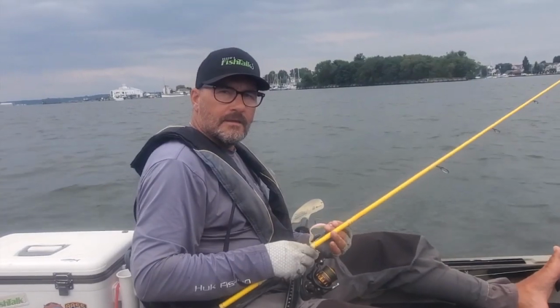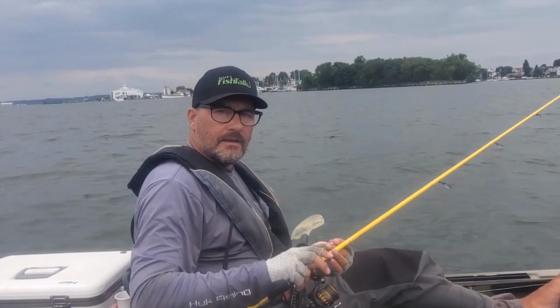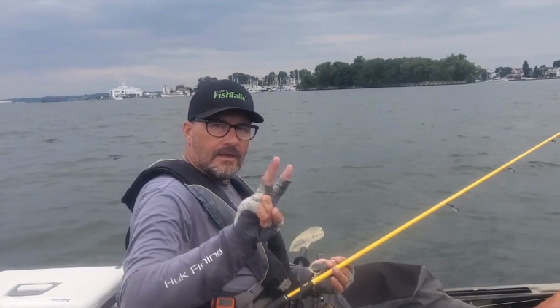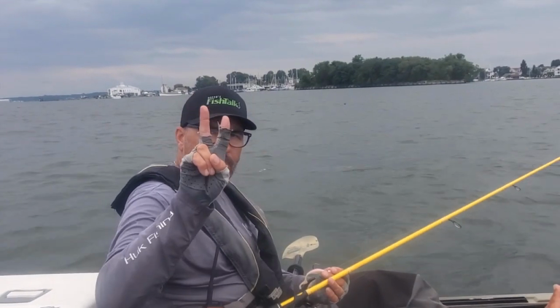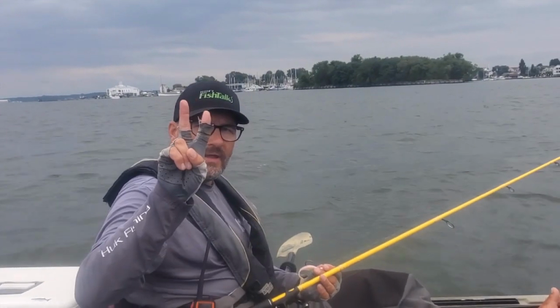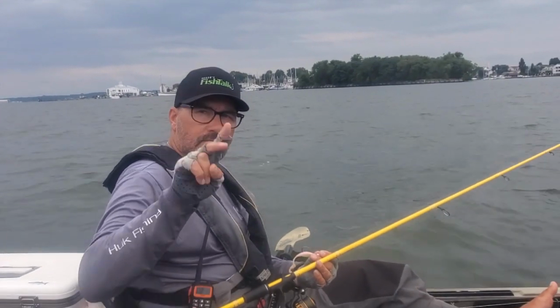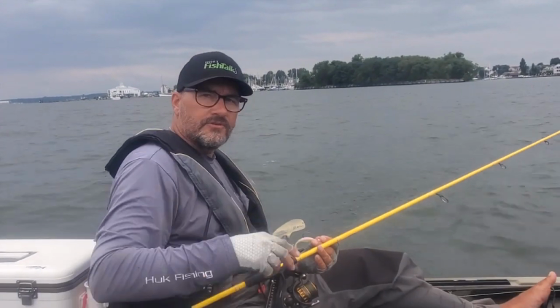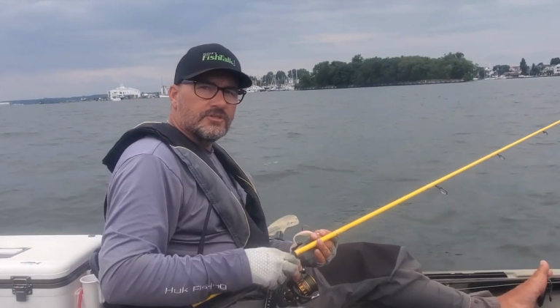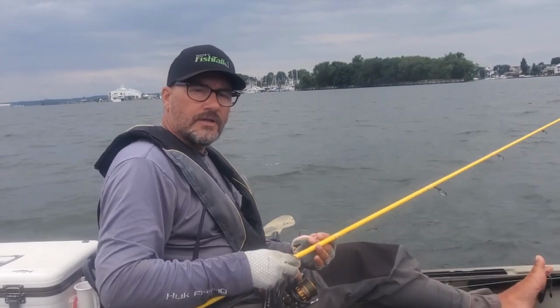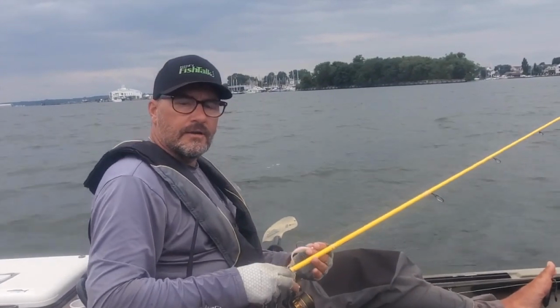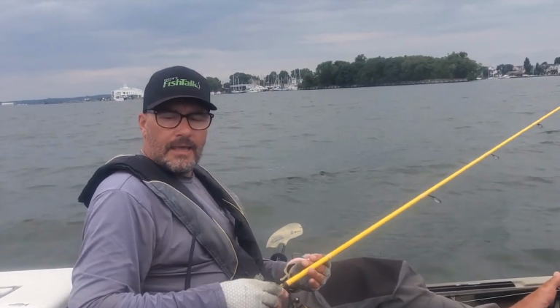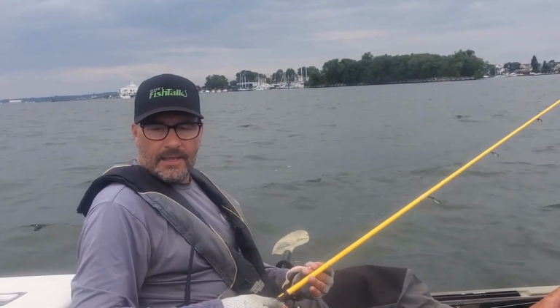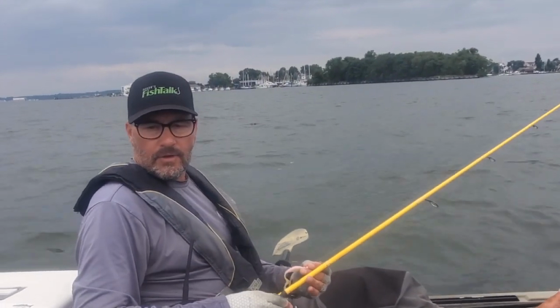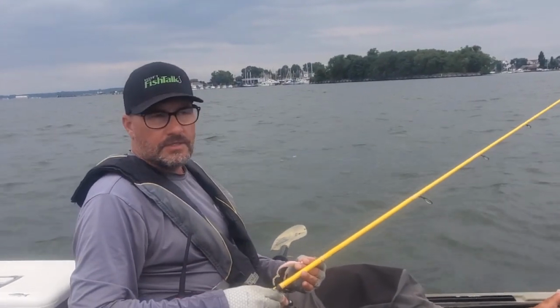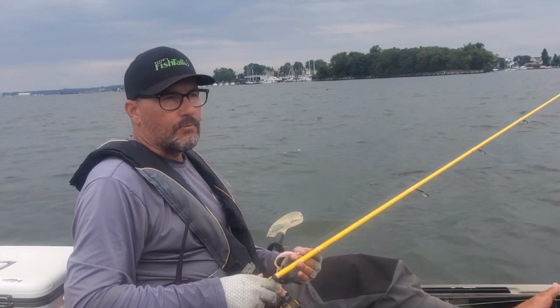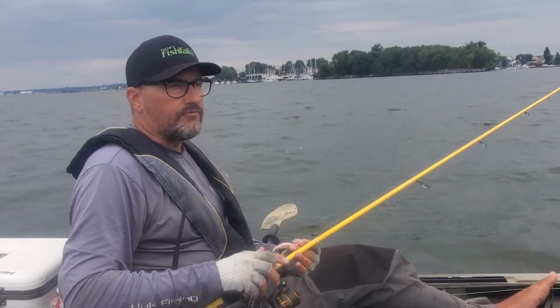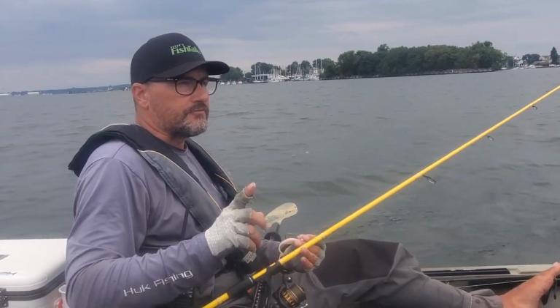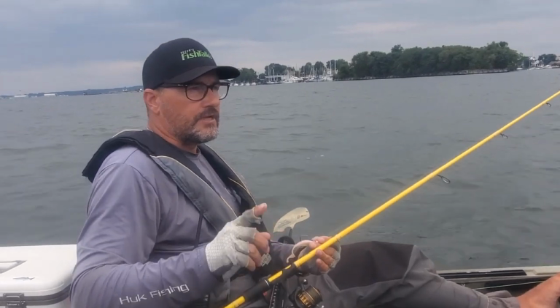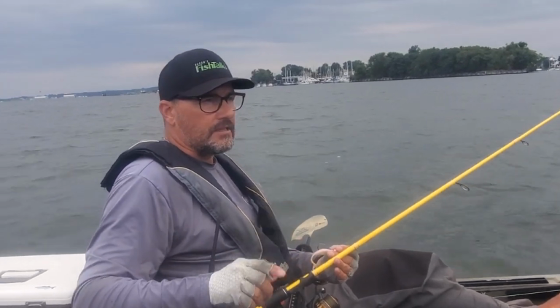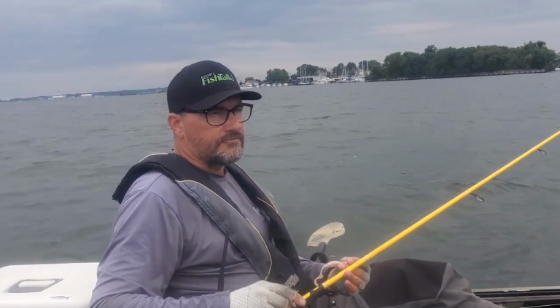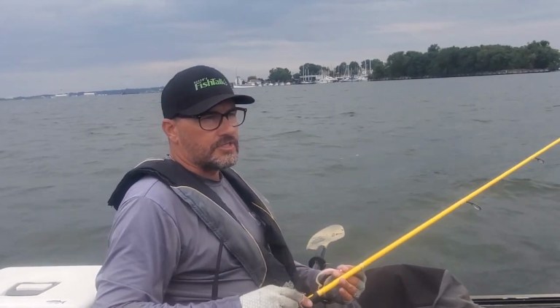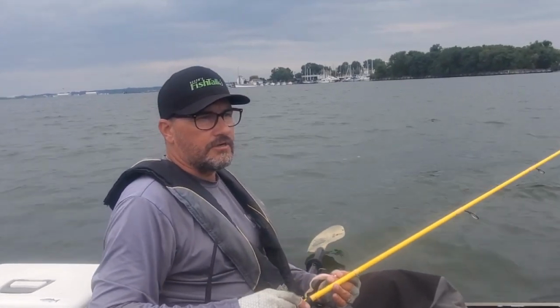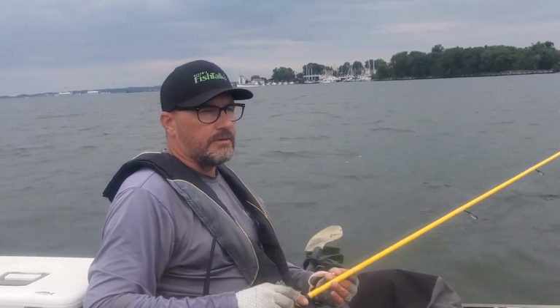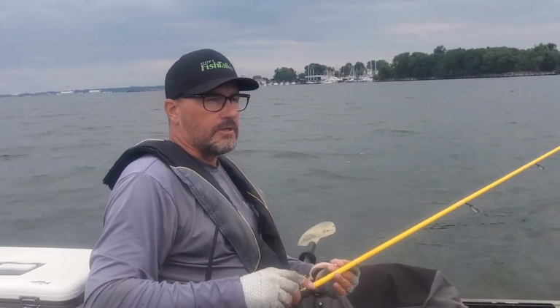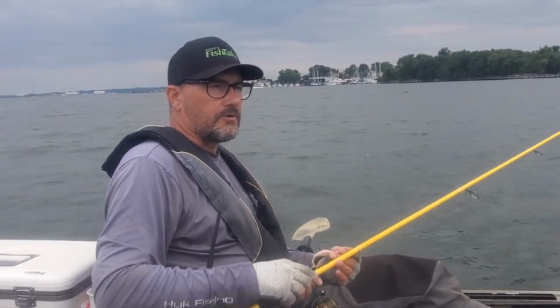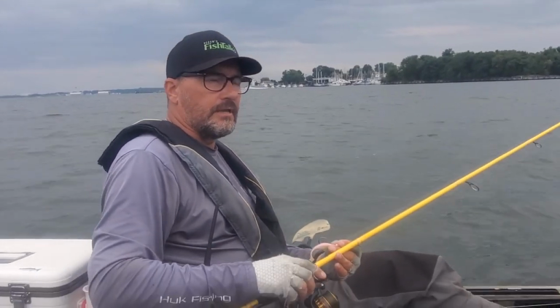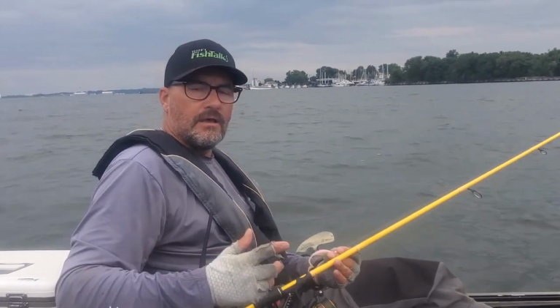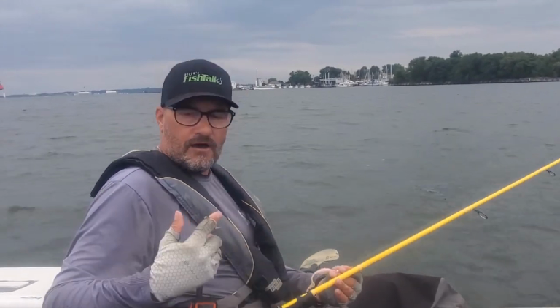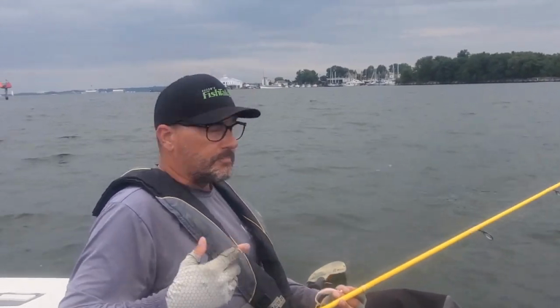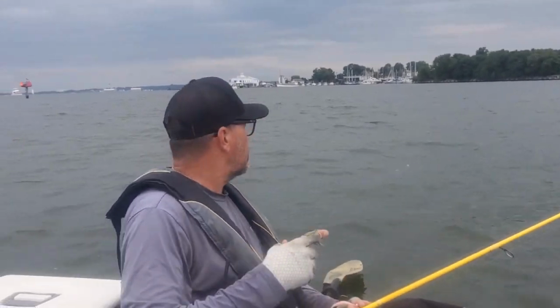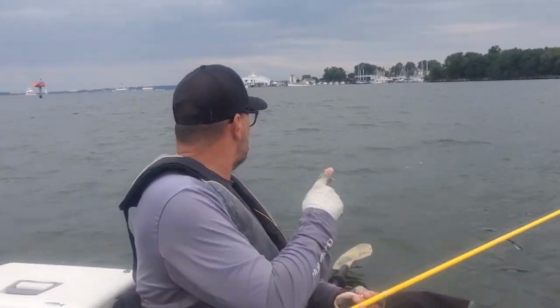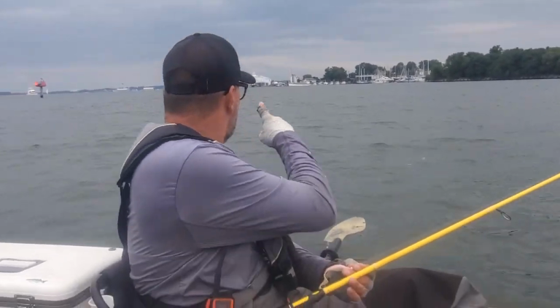Hey, Eric Packard with Fish Talk here. Today we're fishing for cutlass fish here in Mill Creek off the Patuxent River.